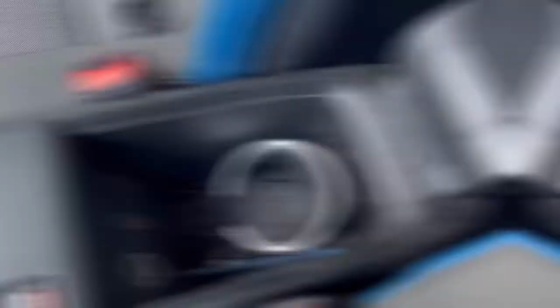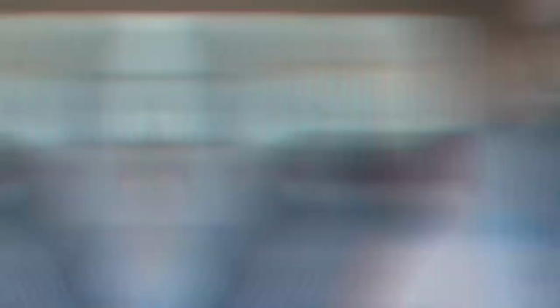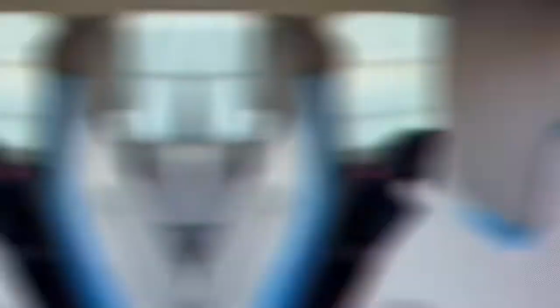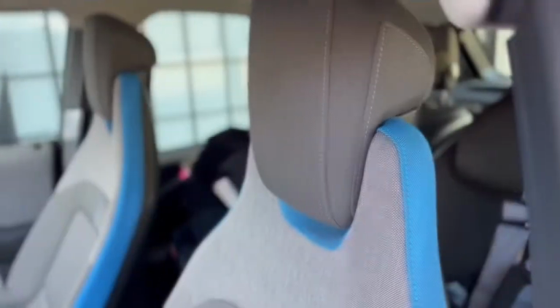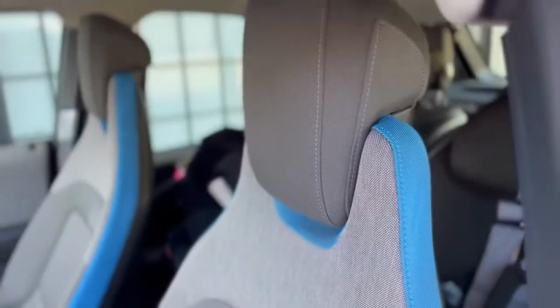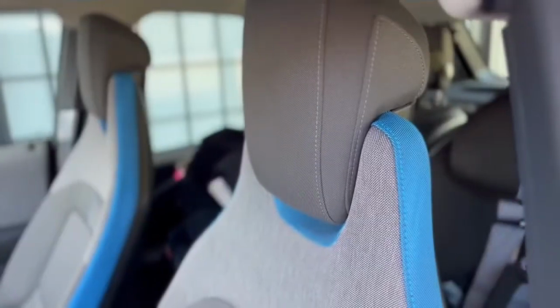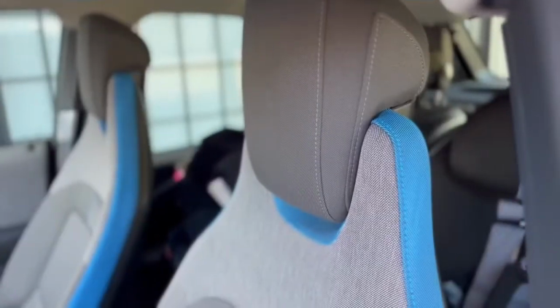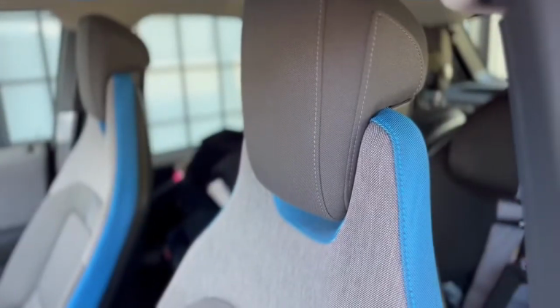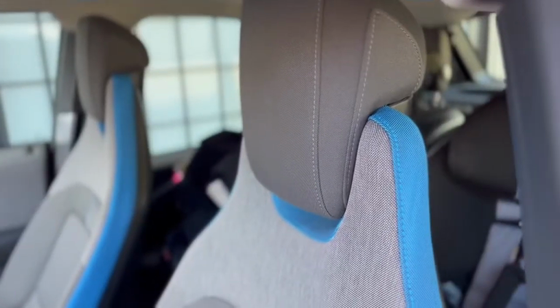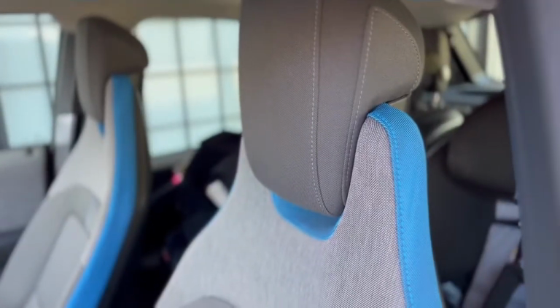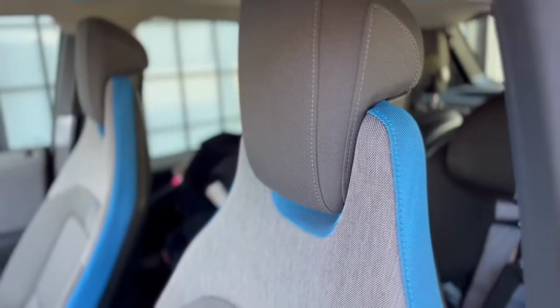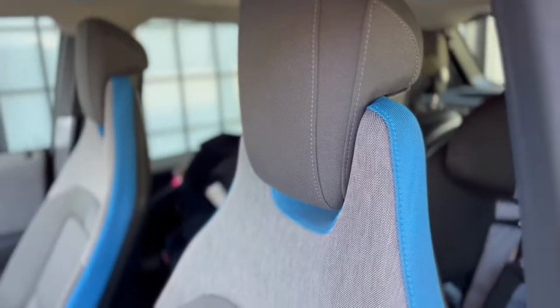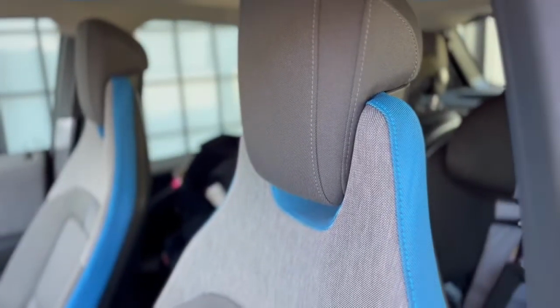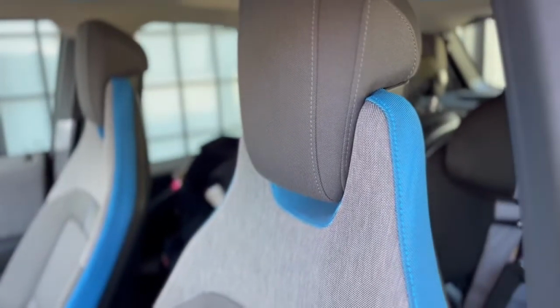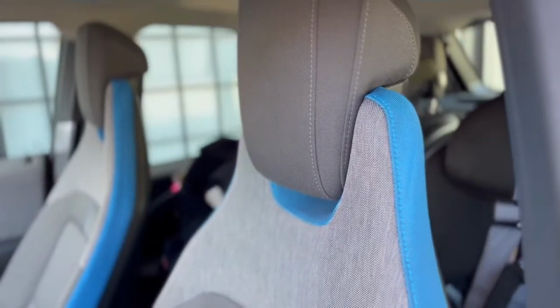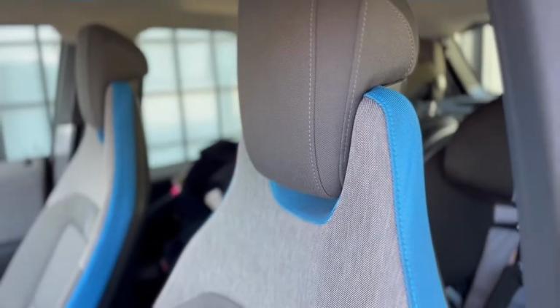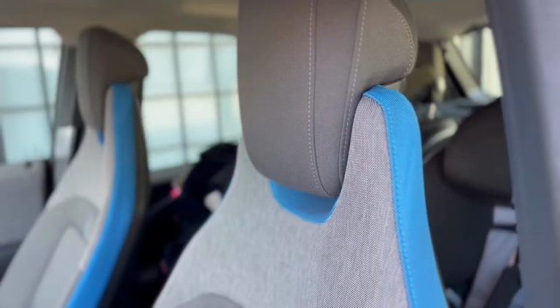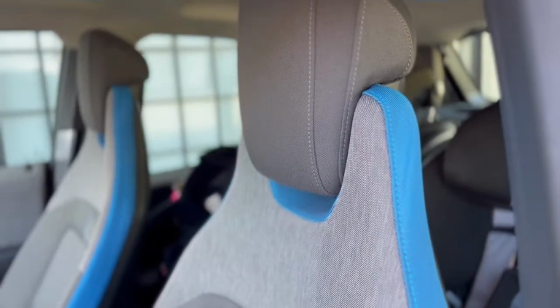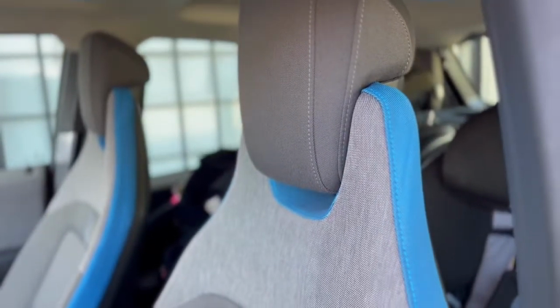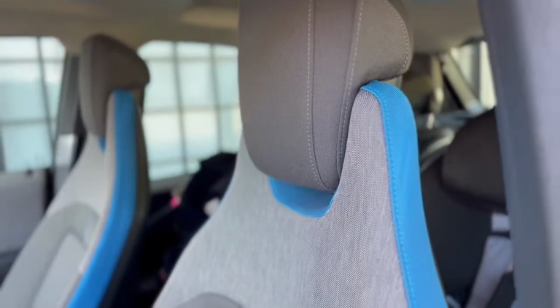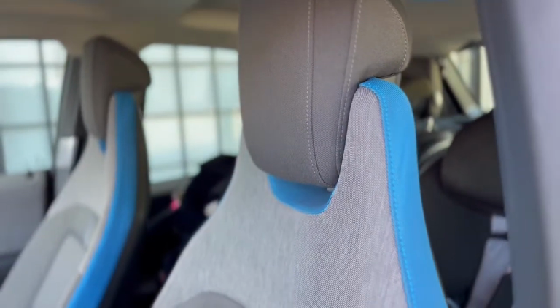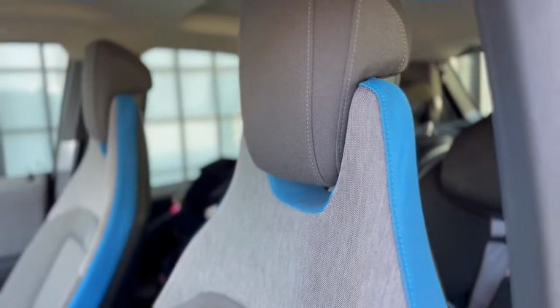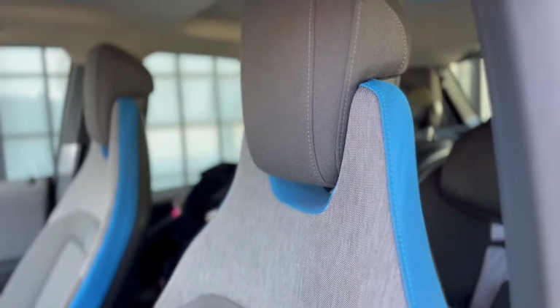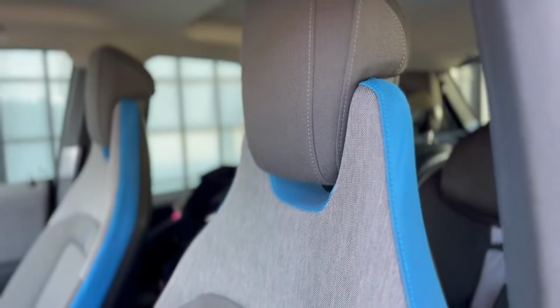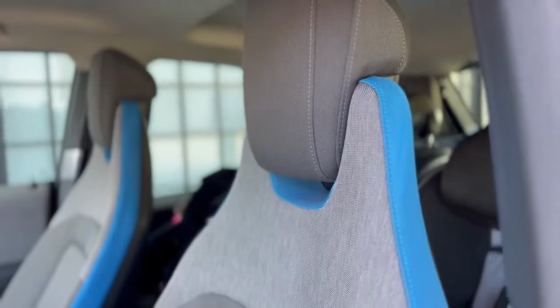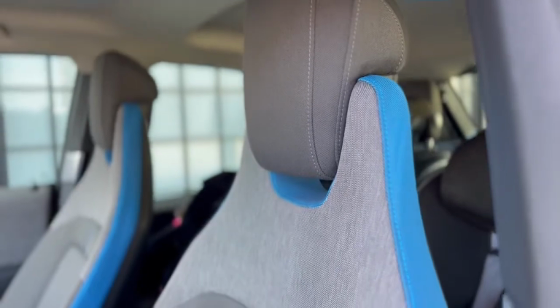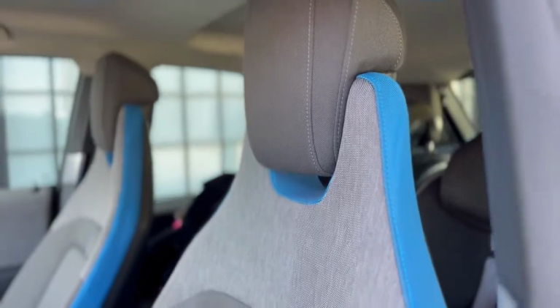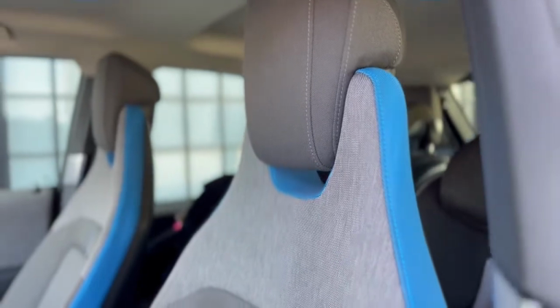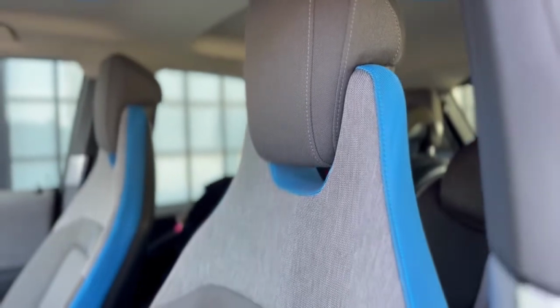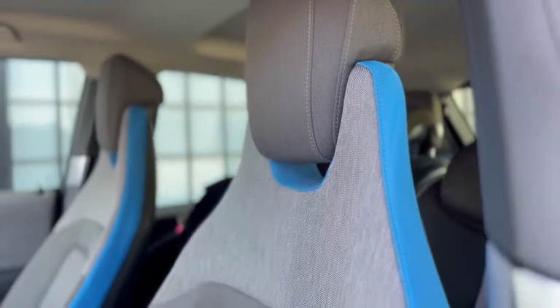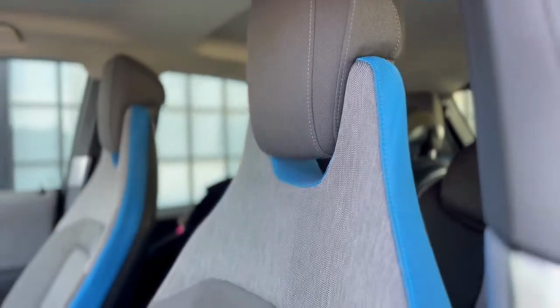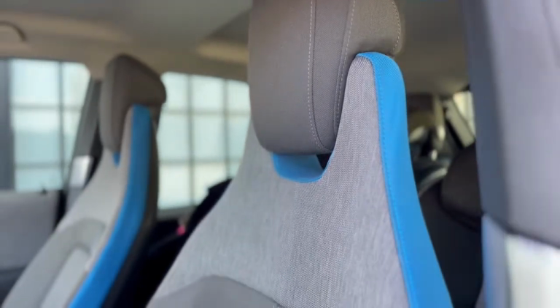If you have any accessories that depend on a standard headrest, you will not have that option with this style of headrest.